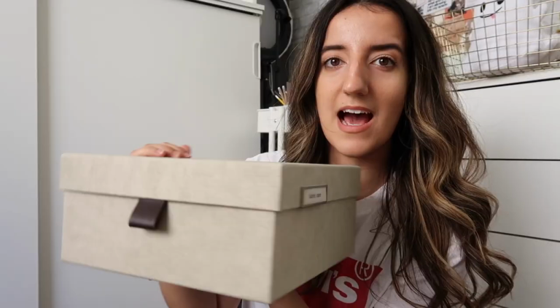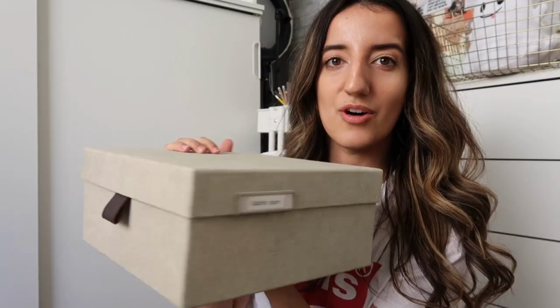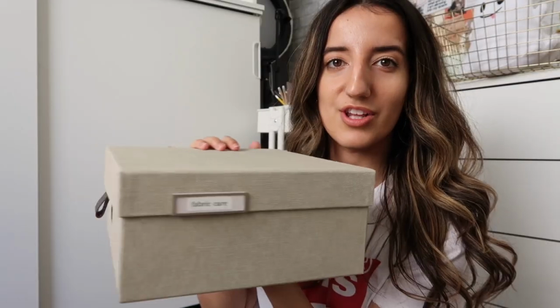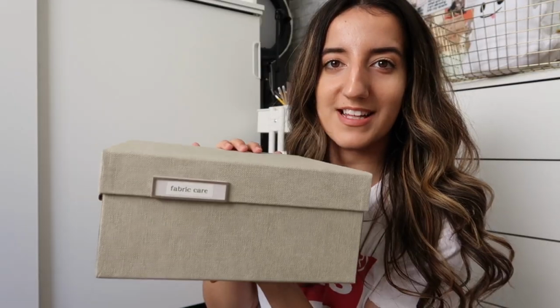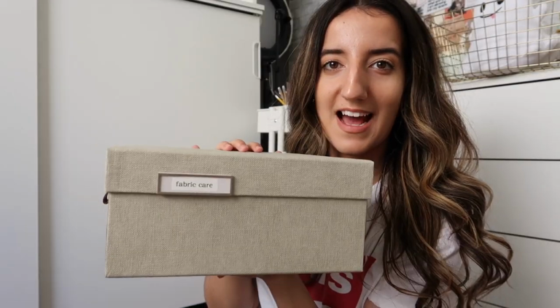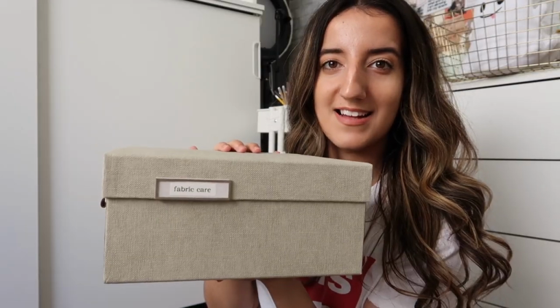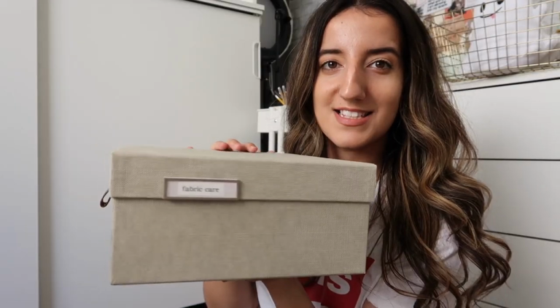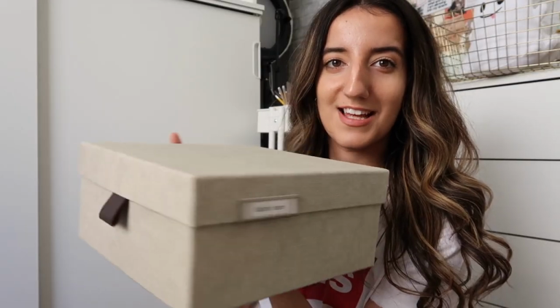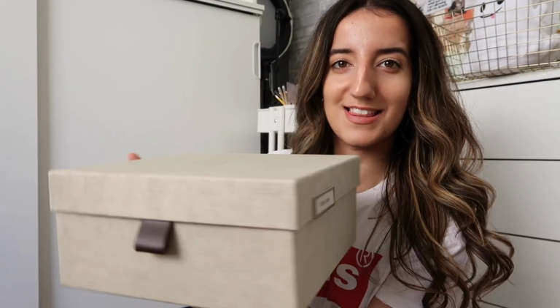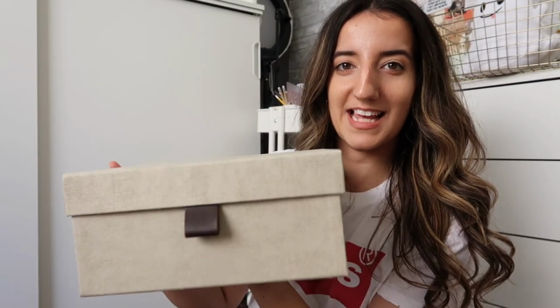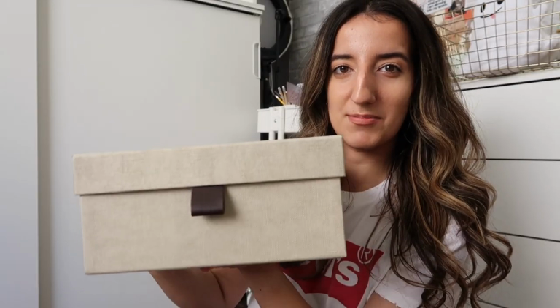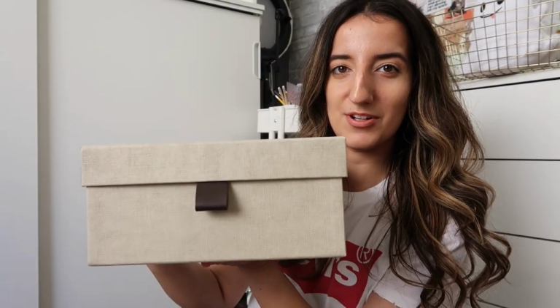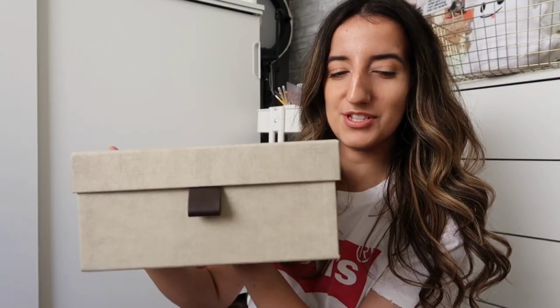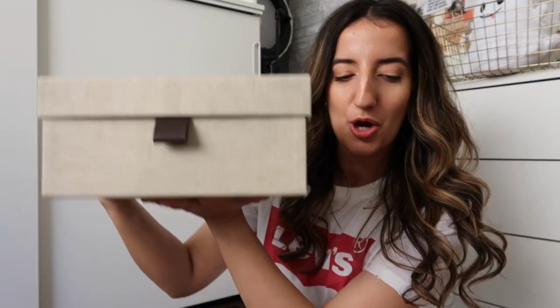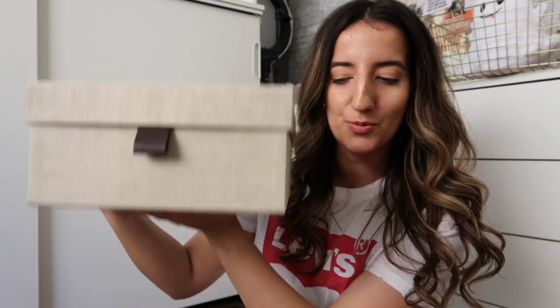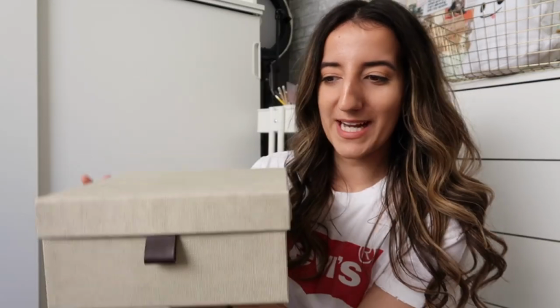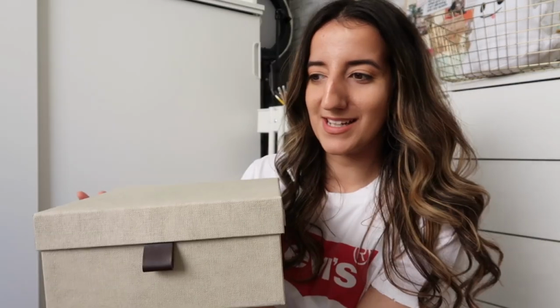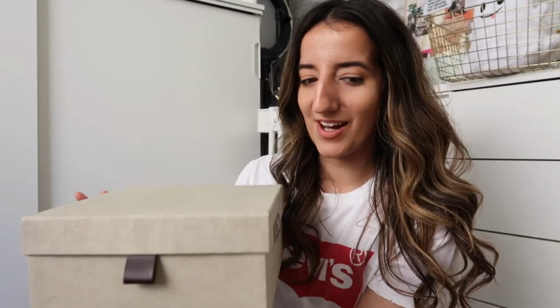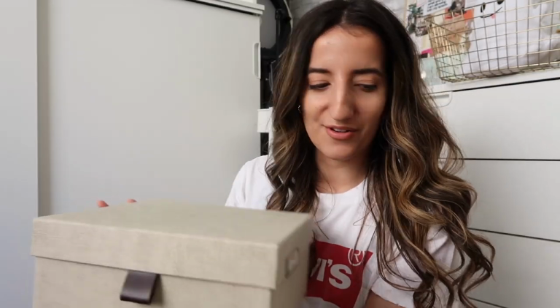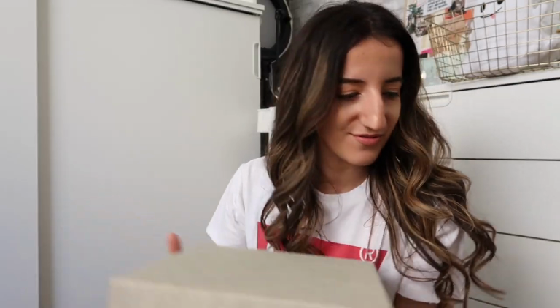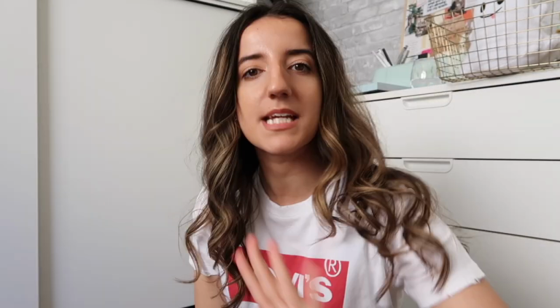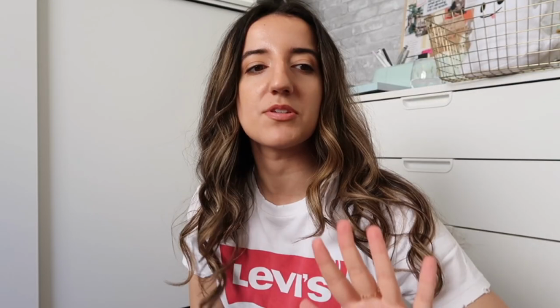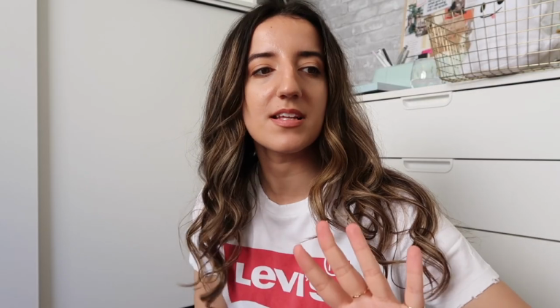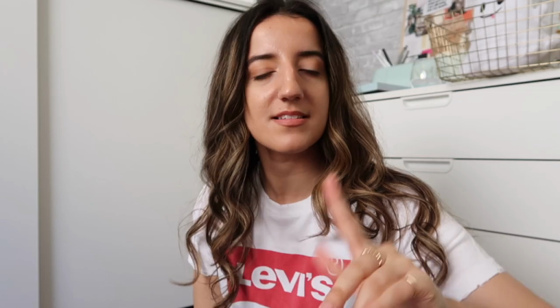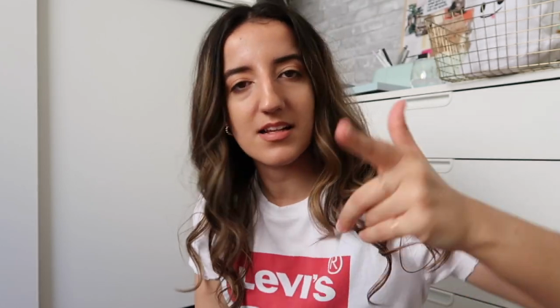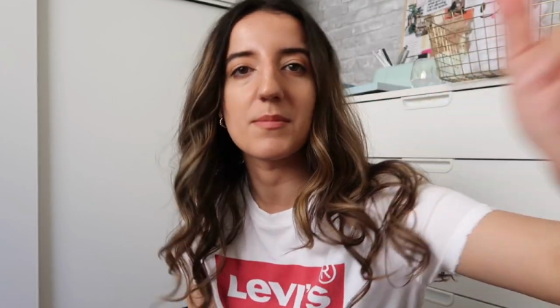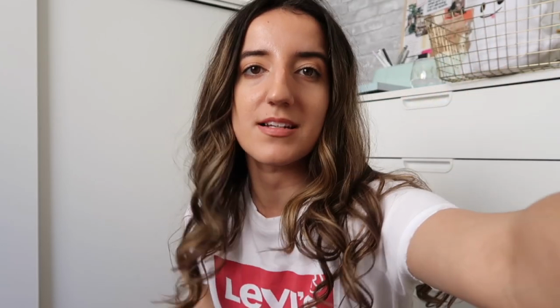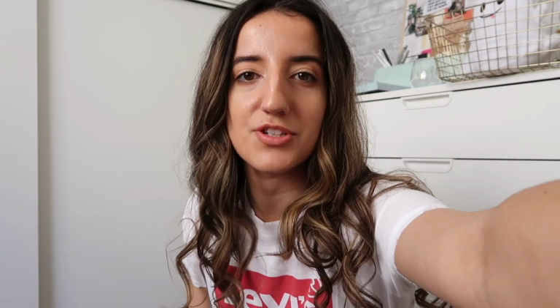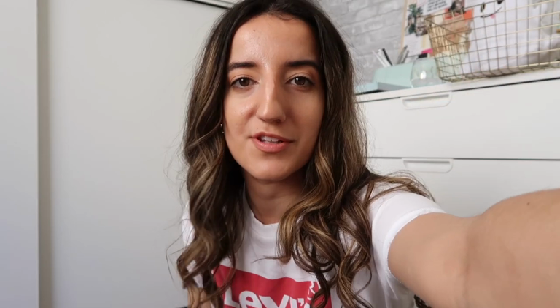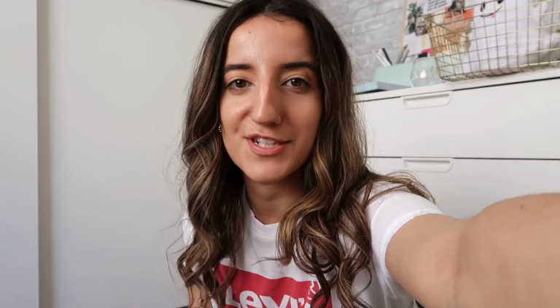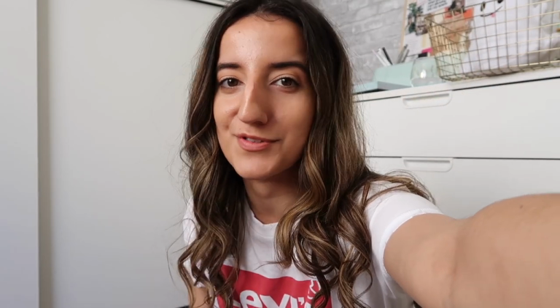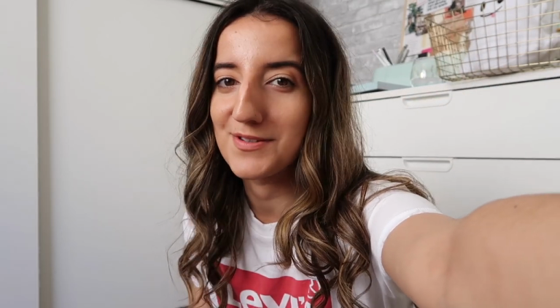Now look at that — labeled and ready to go. I'll keep doing this and then be back to show you the finished result.